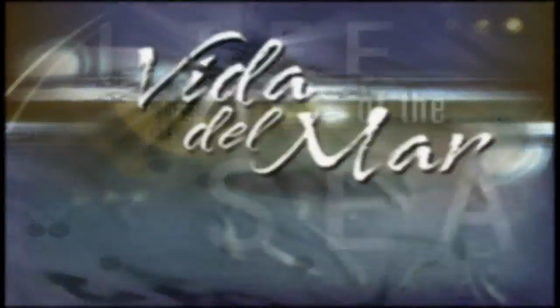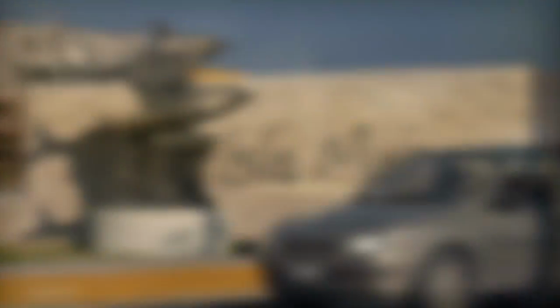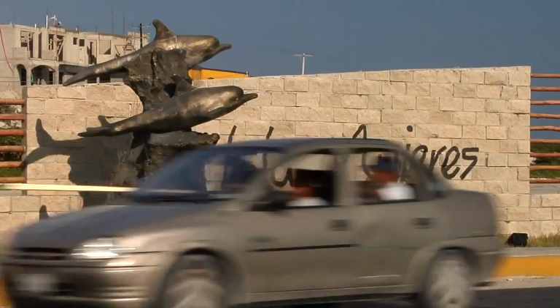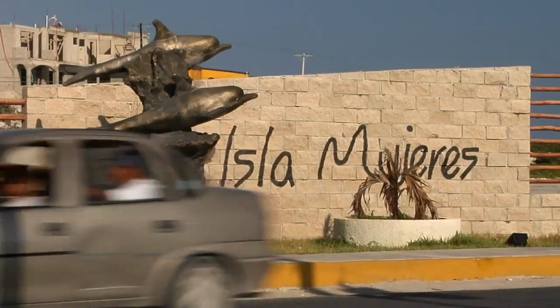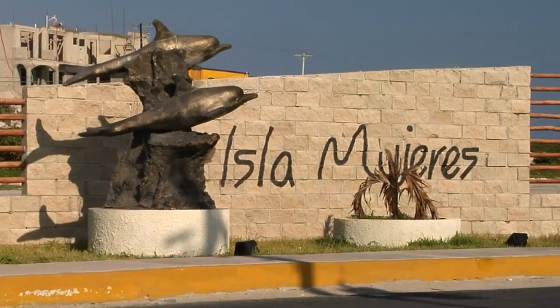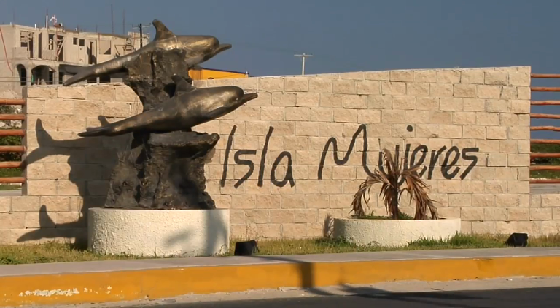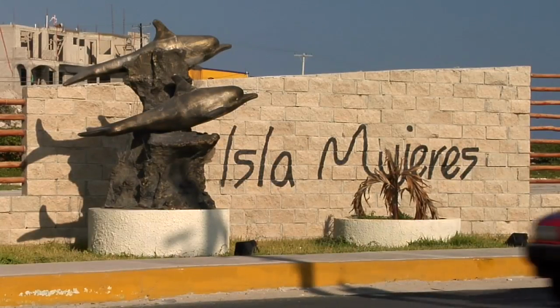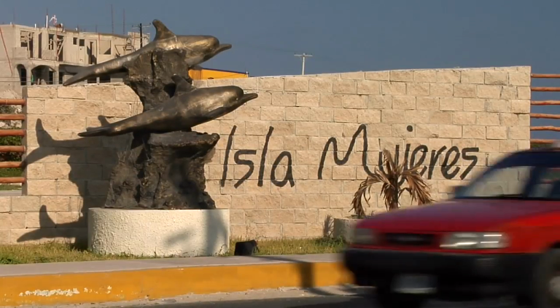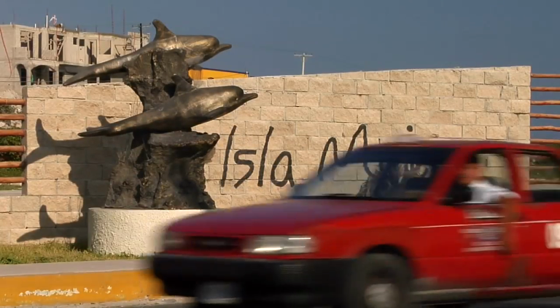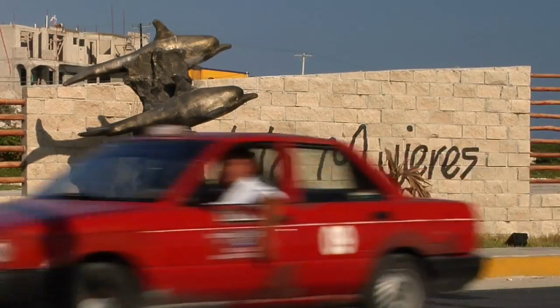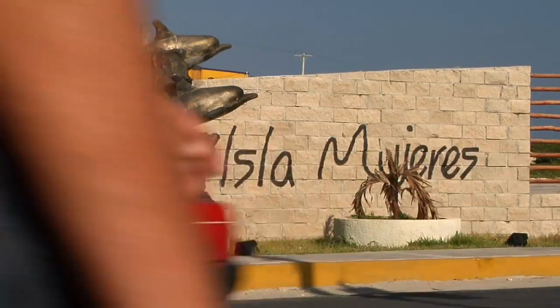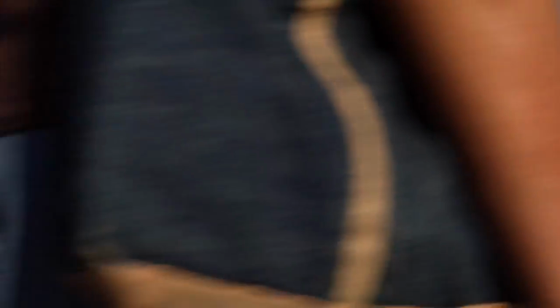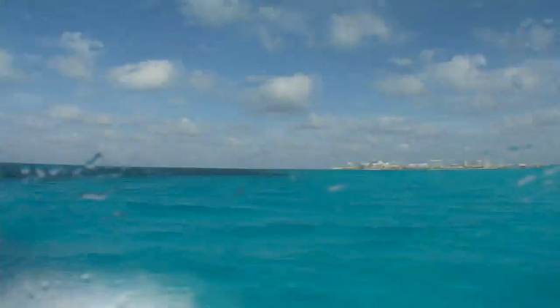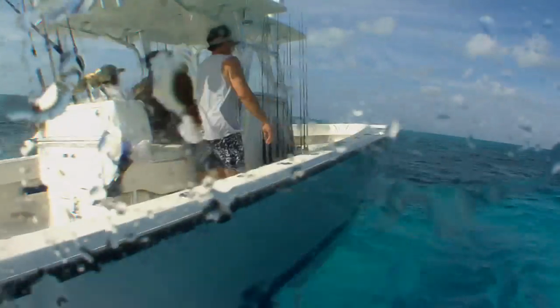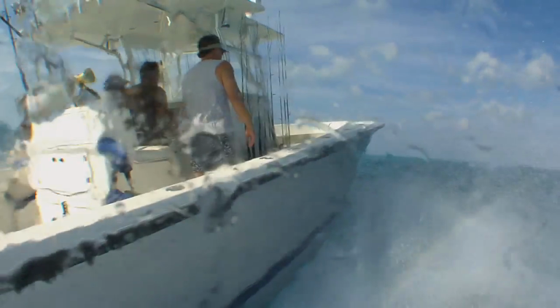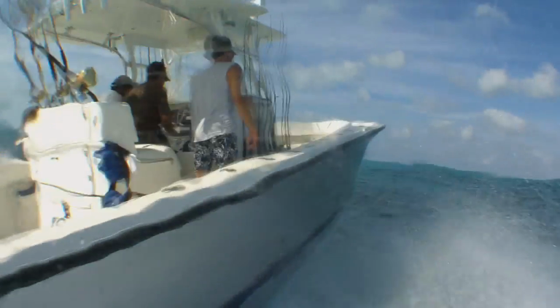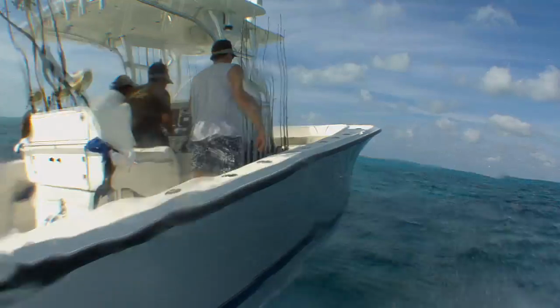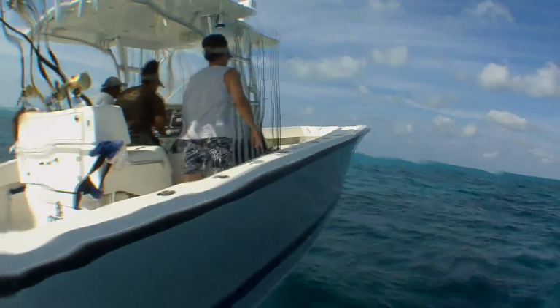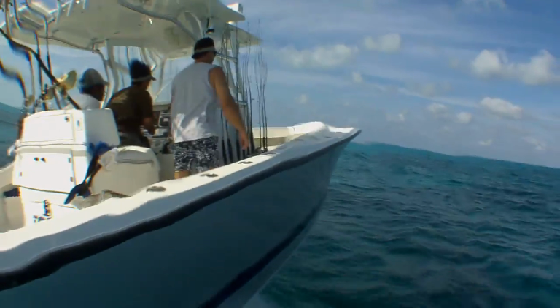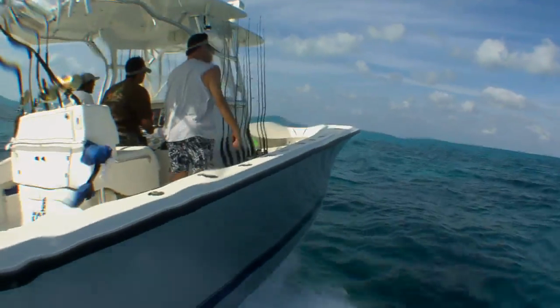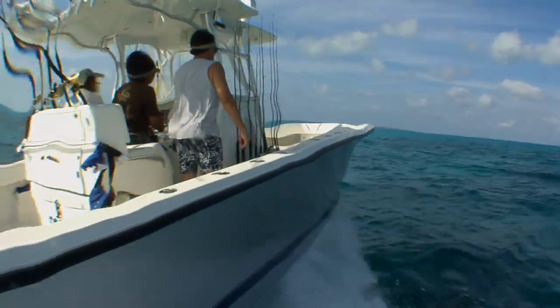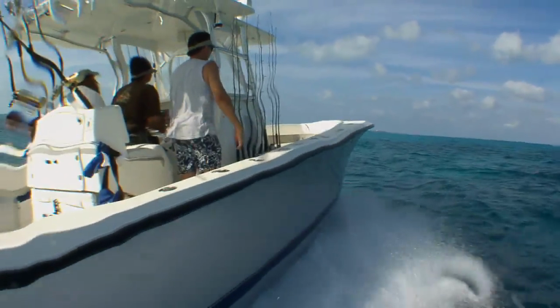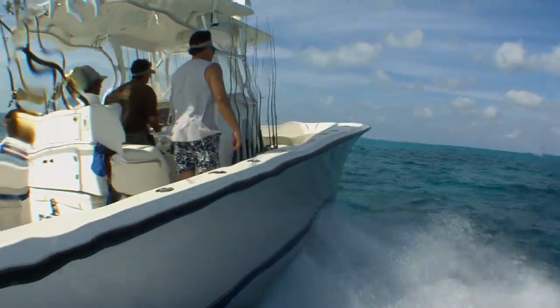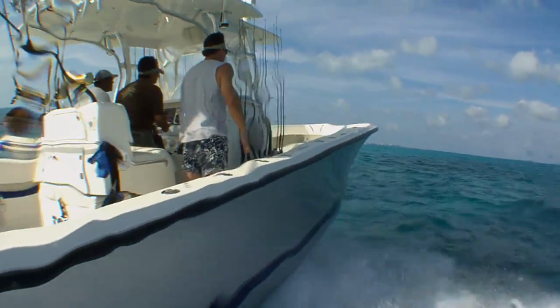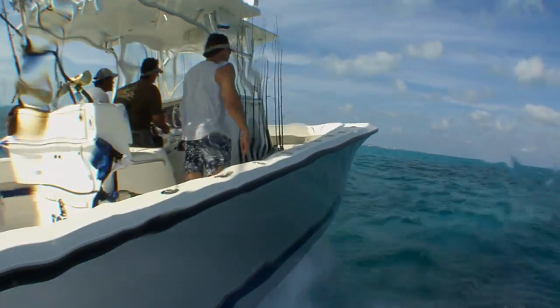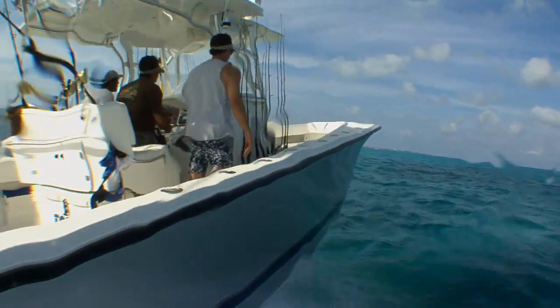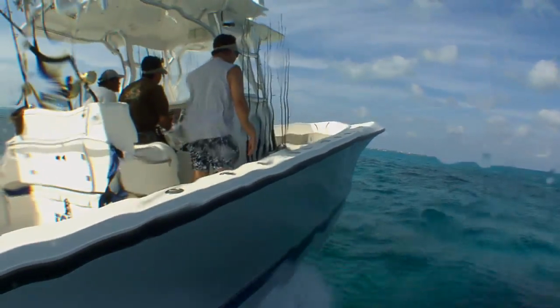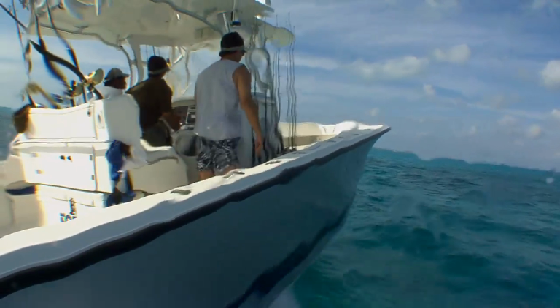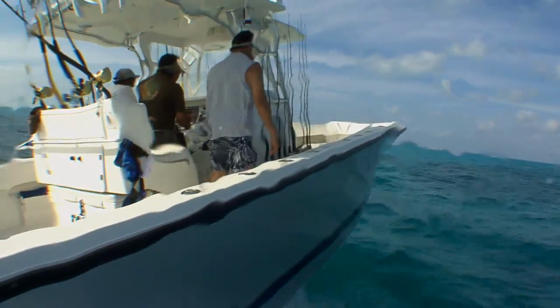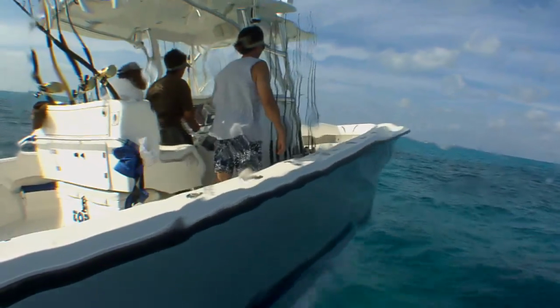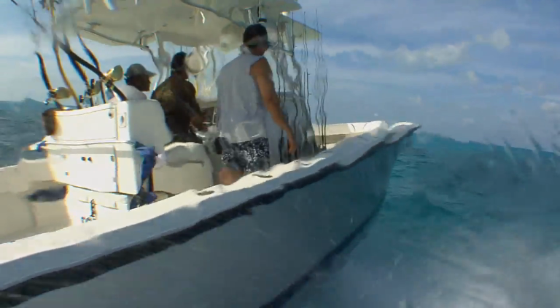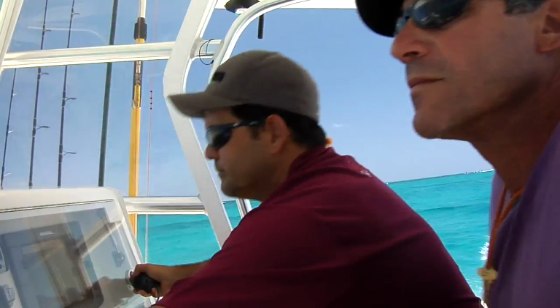Isla Mujeres, Mexico. We came to Isla Mujeres to catch sailfish, but more specifically to catch sailfish balling bait.